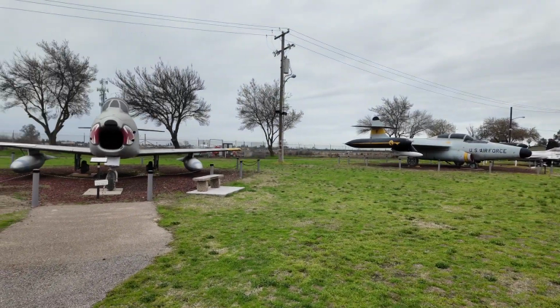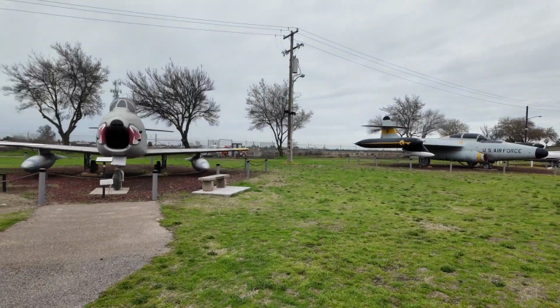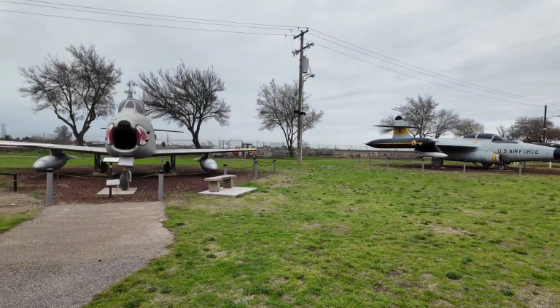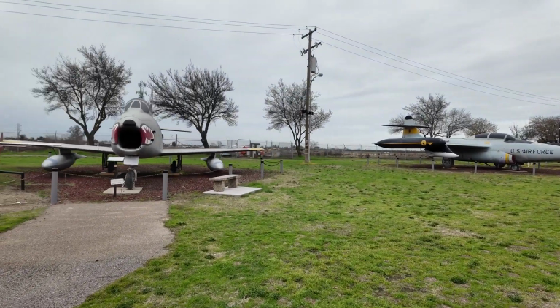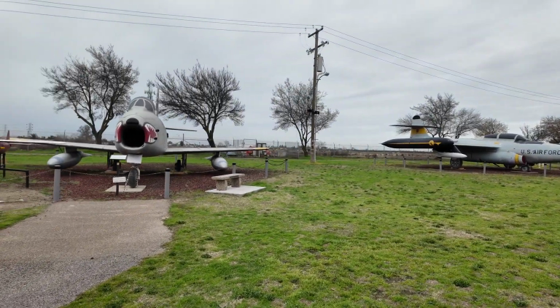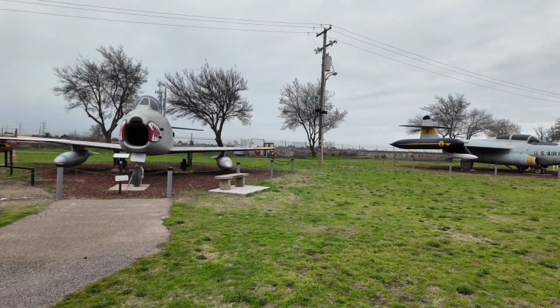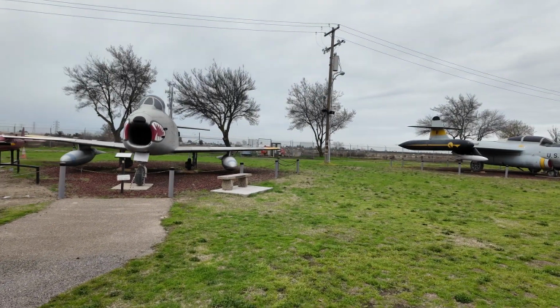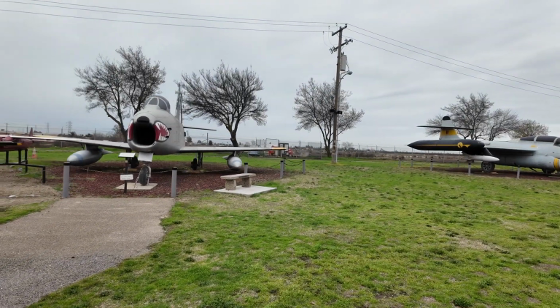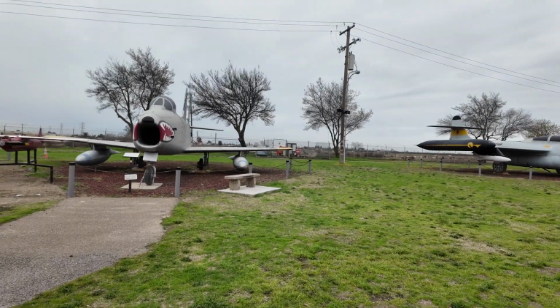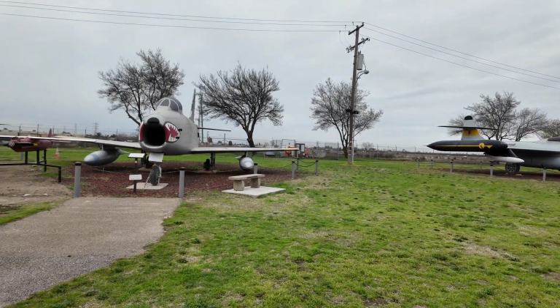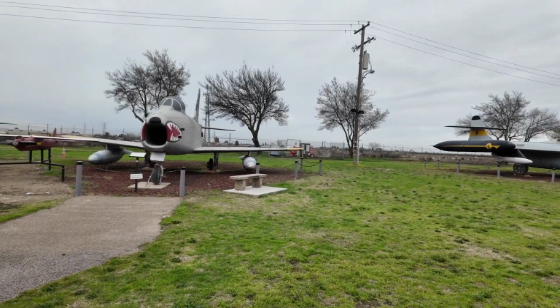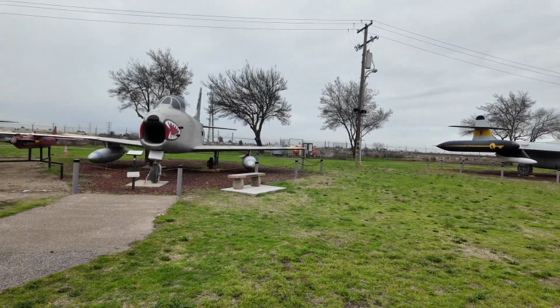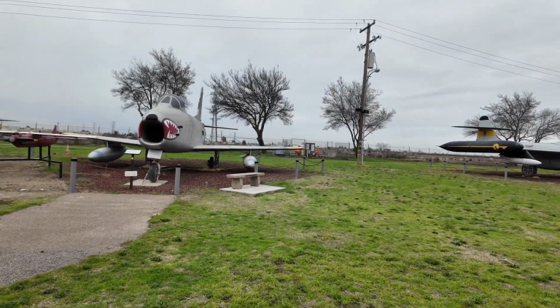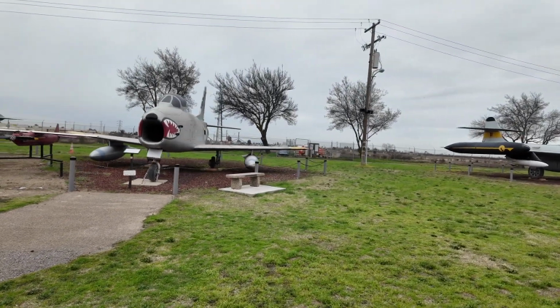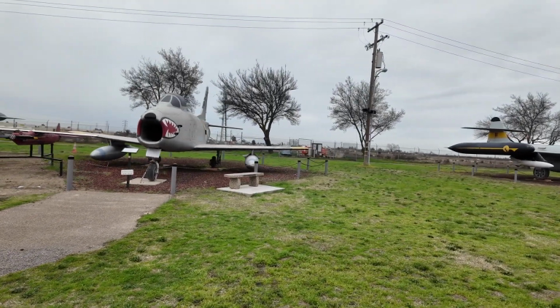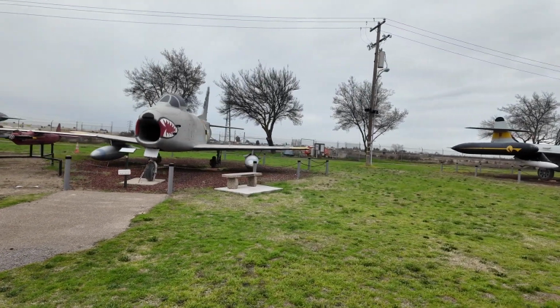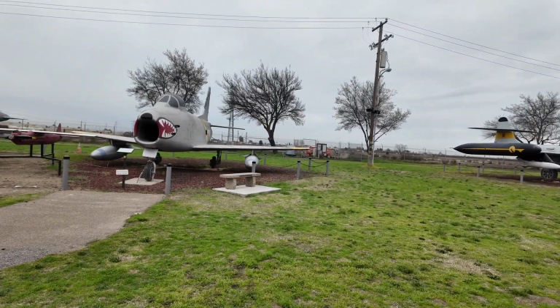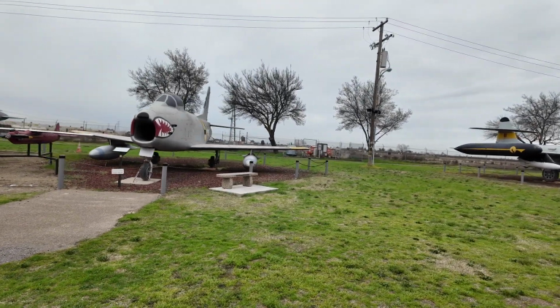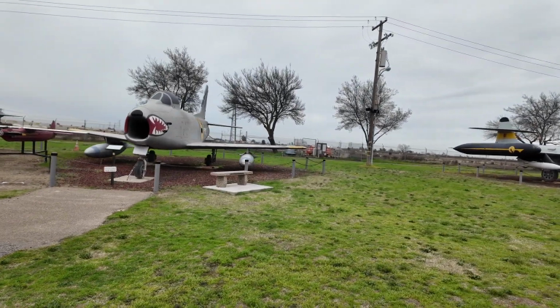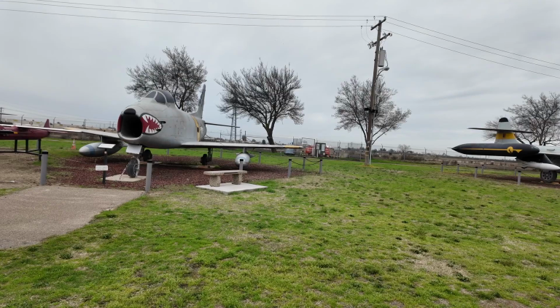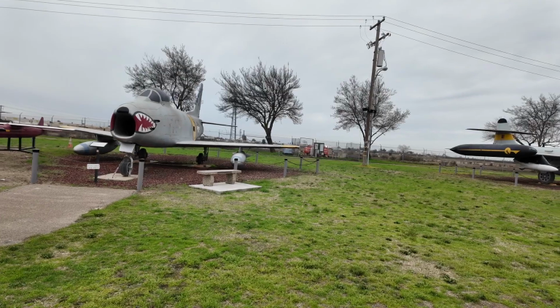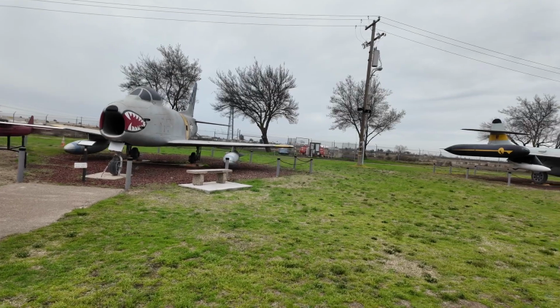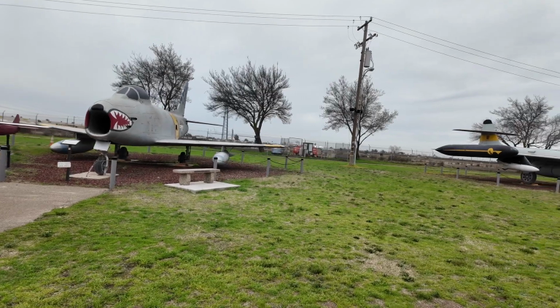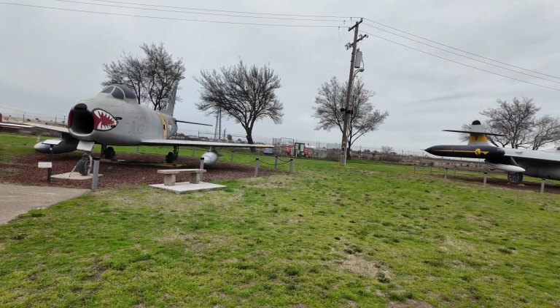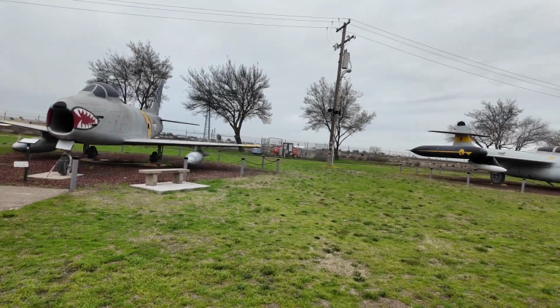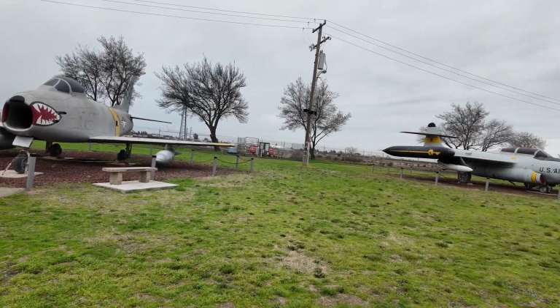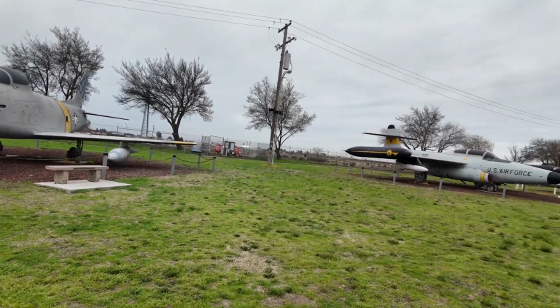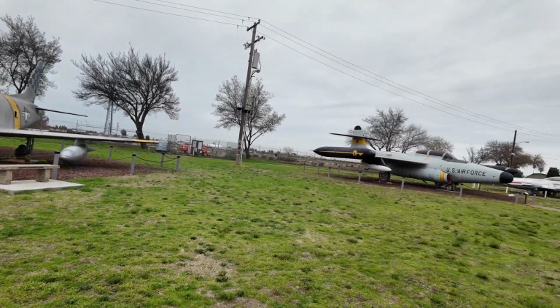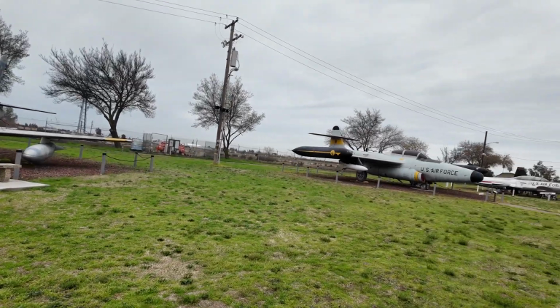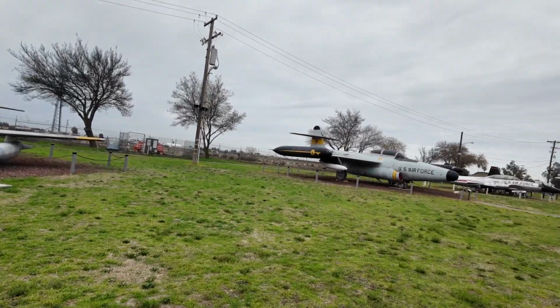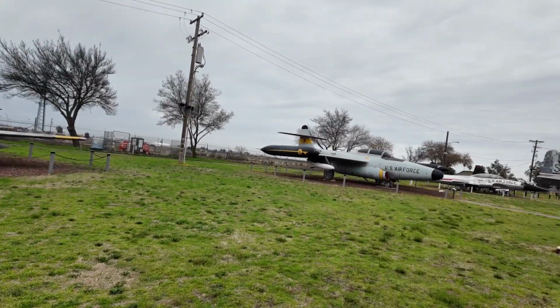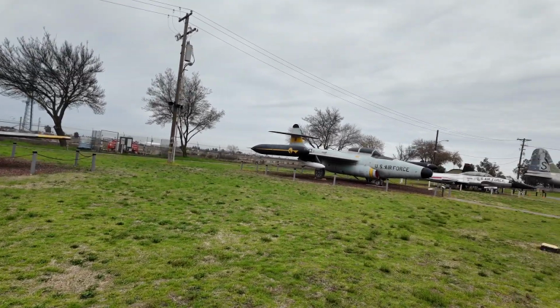Yeah, this is one of those very early fighters. I think this one's a Russian fighter jet.